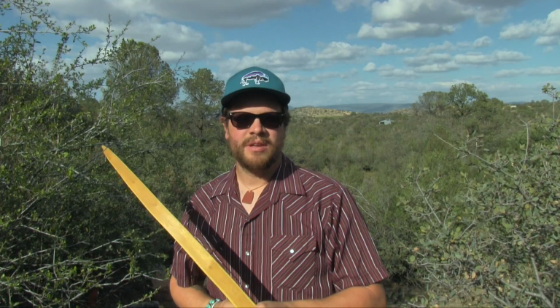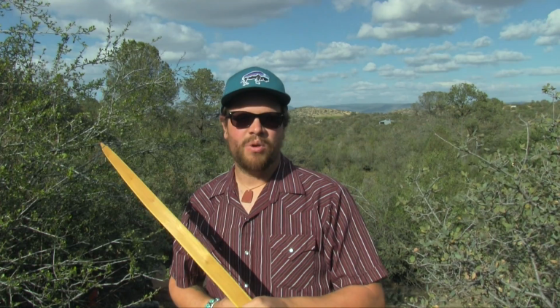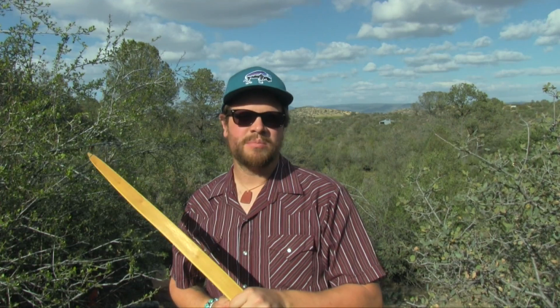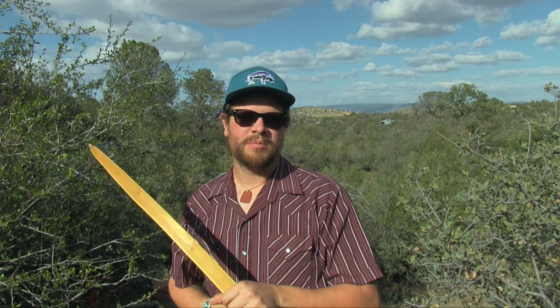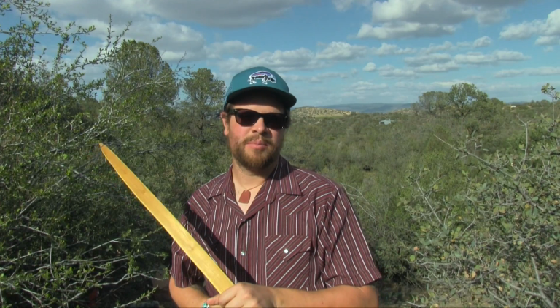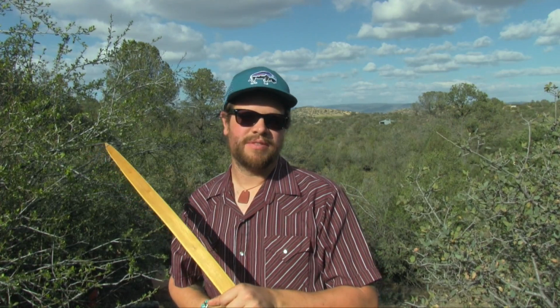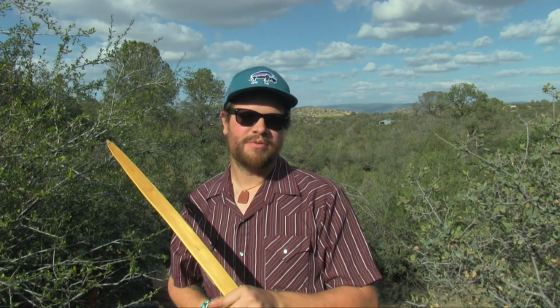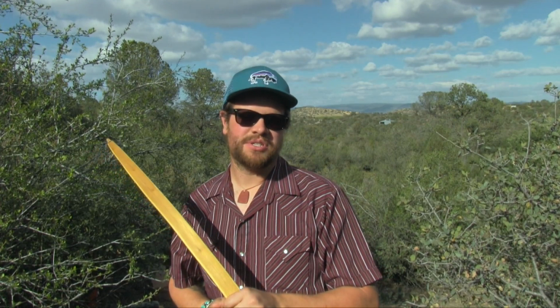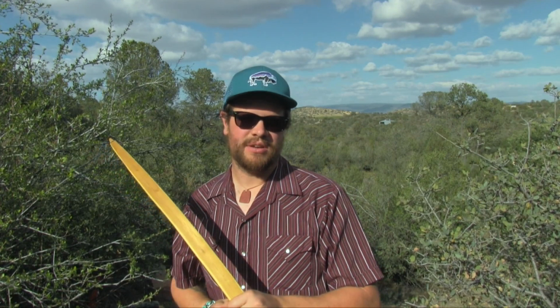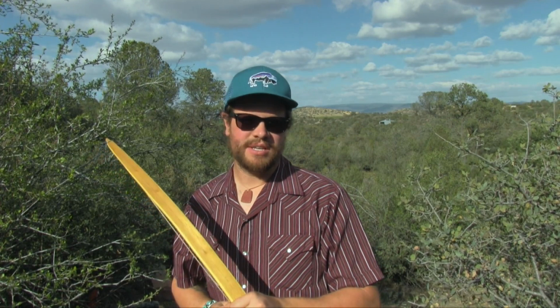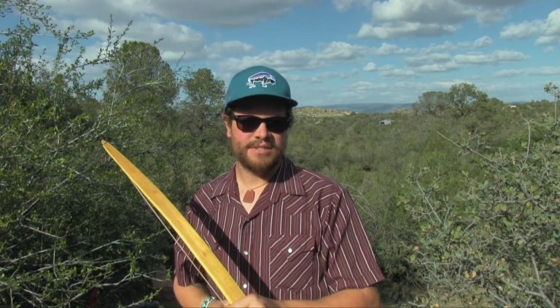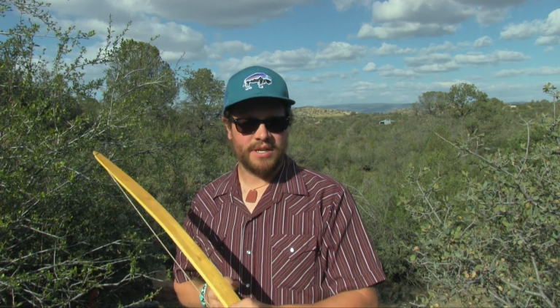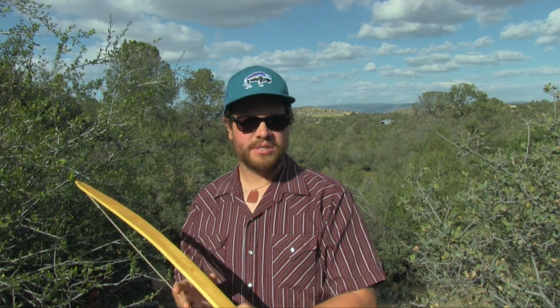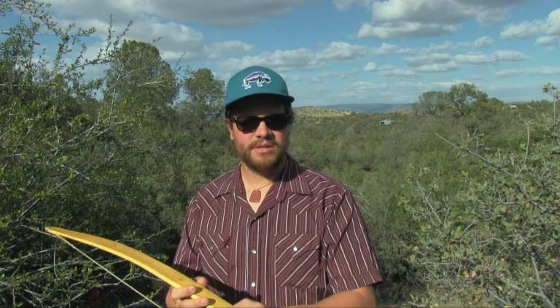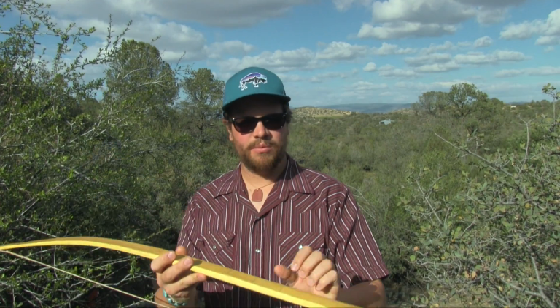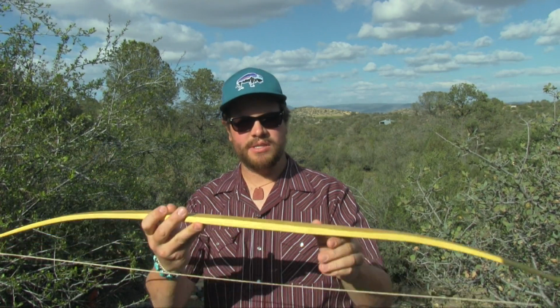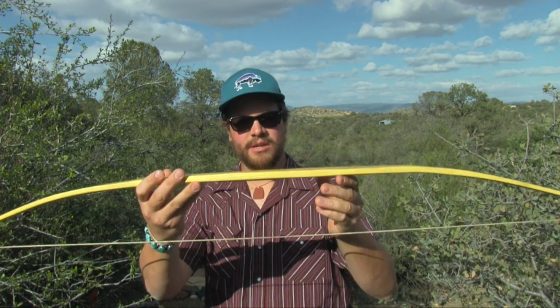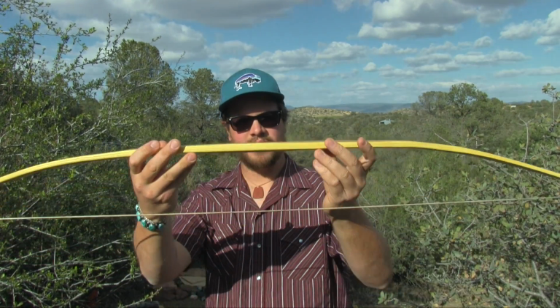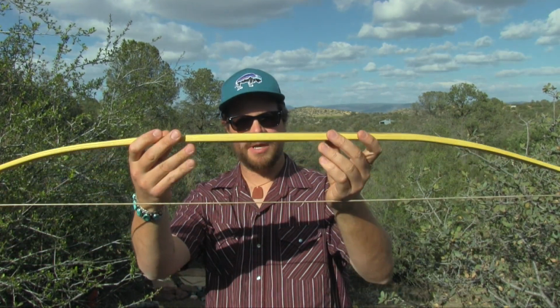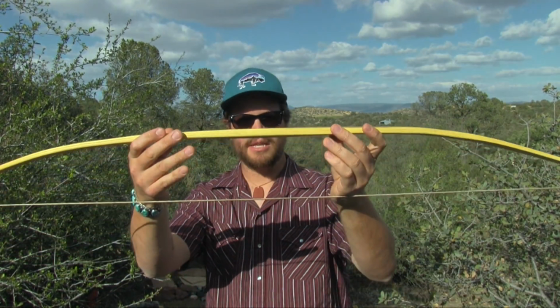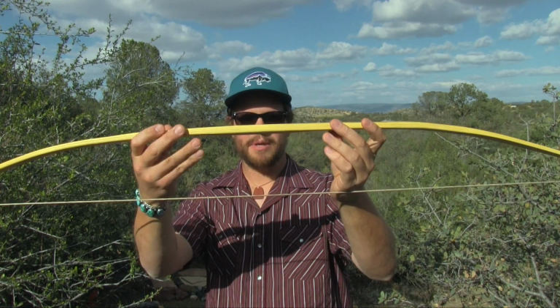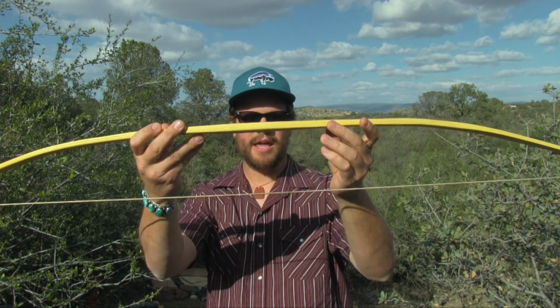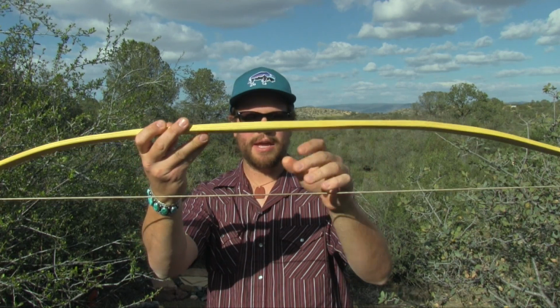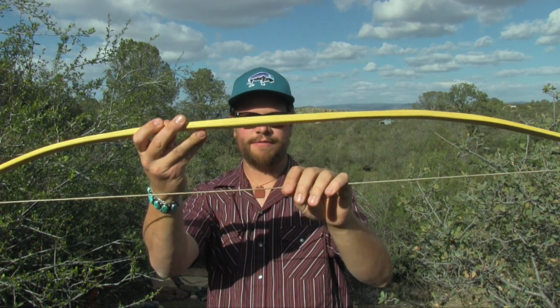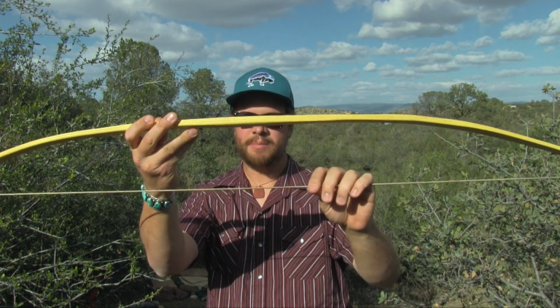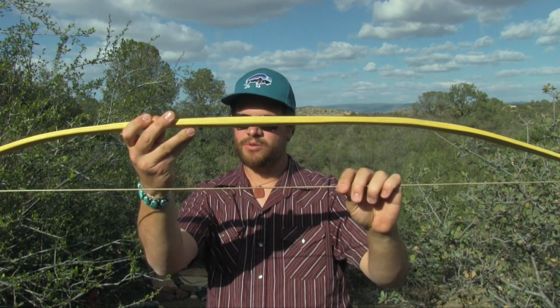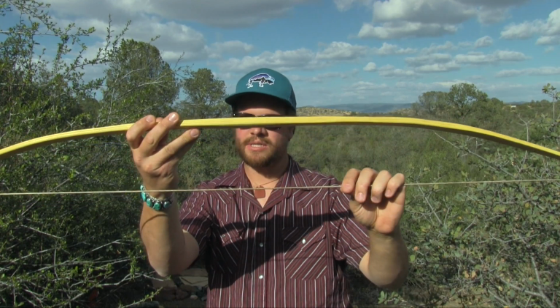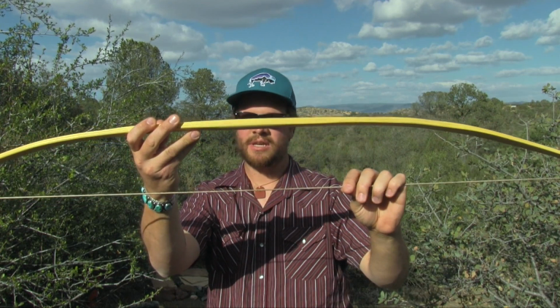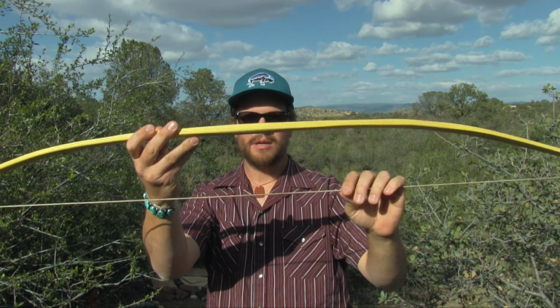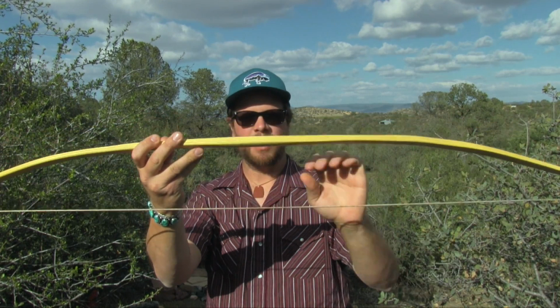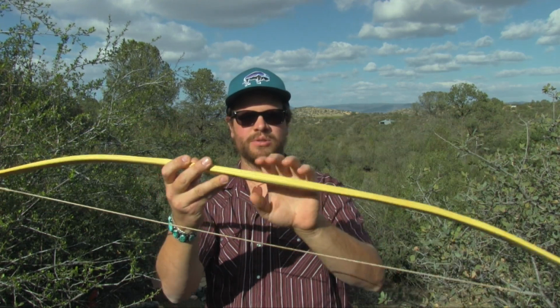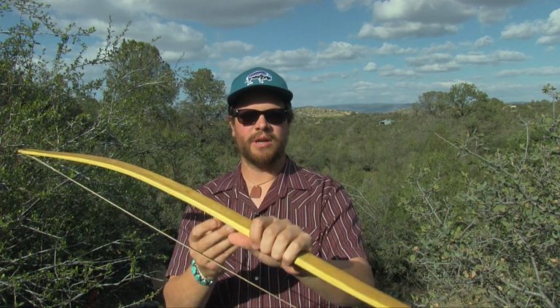Welcome to the Primitive Lifeways channel. In today's video series, I want to take you step-by-step on how to make a Flemish twist bow string.